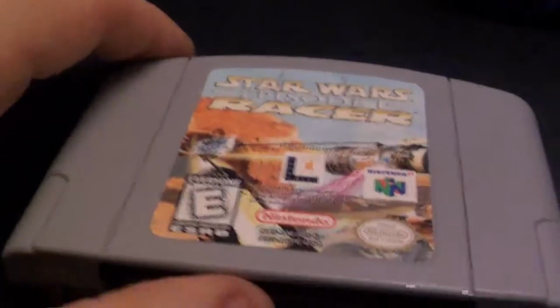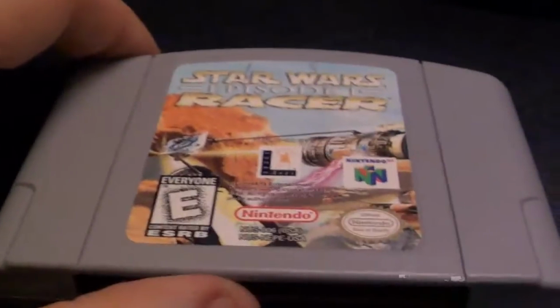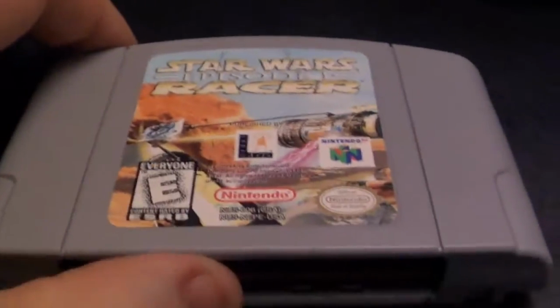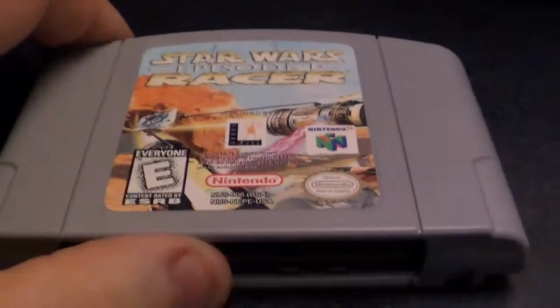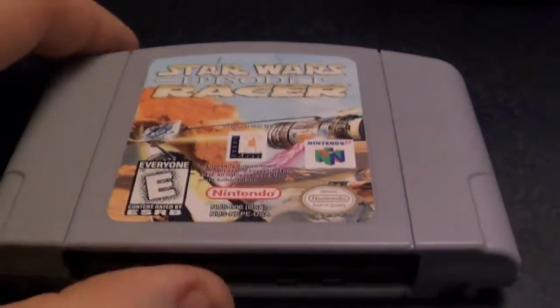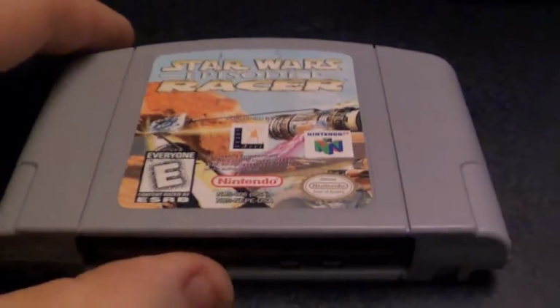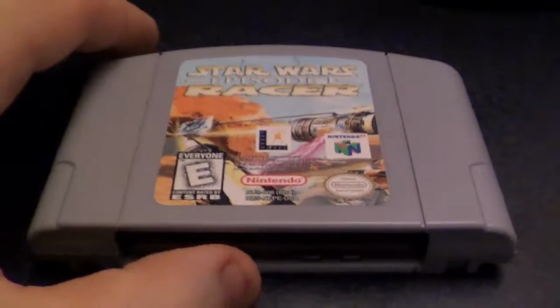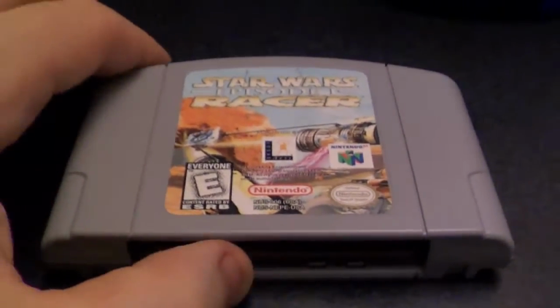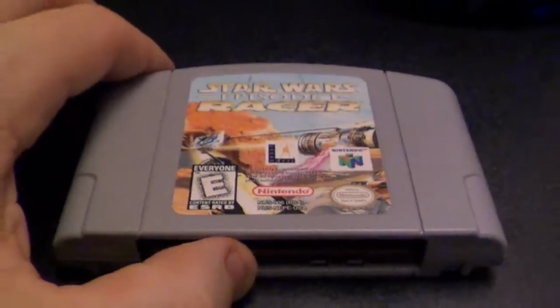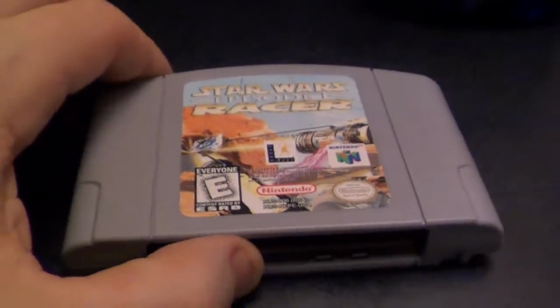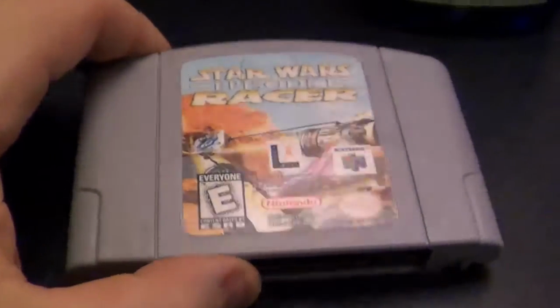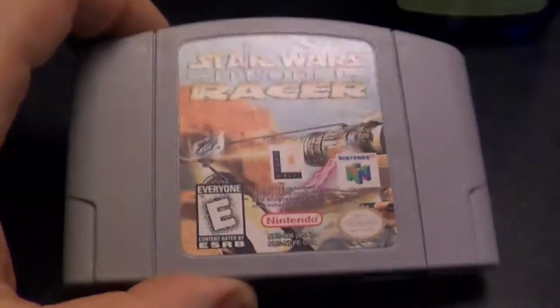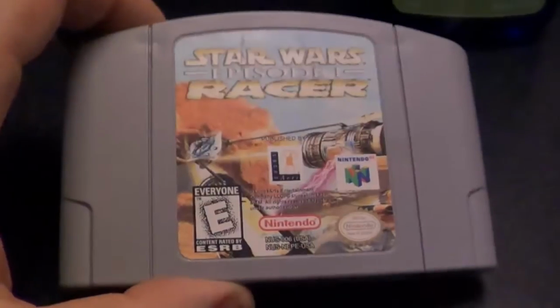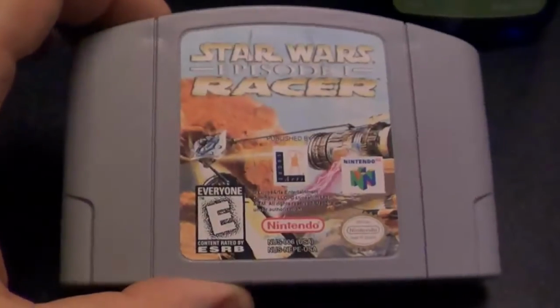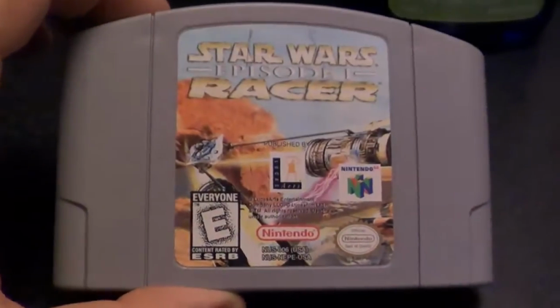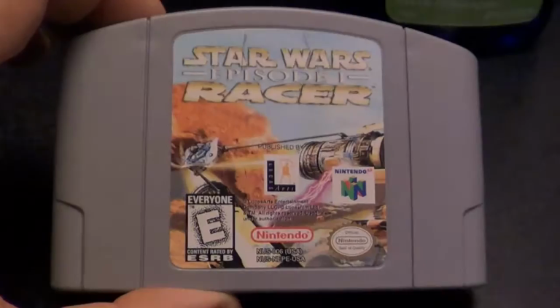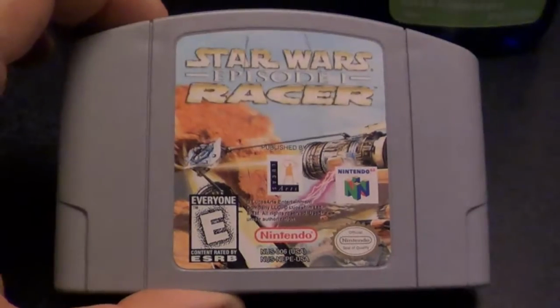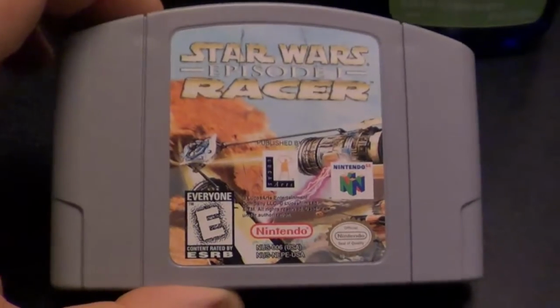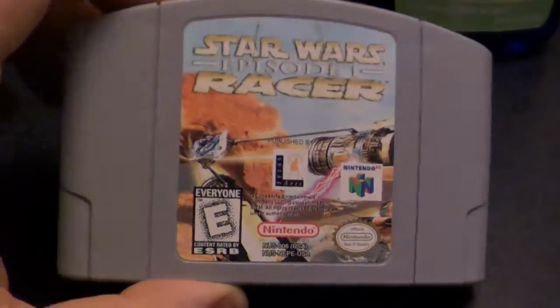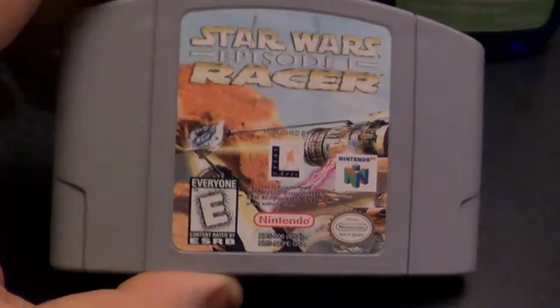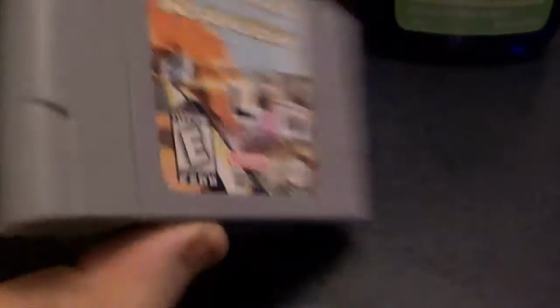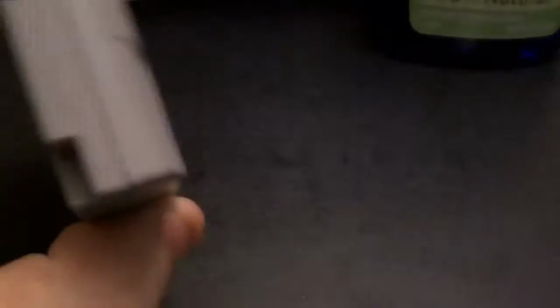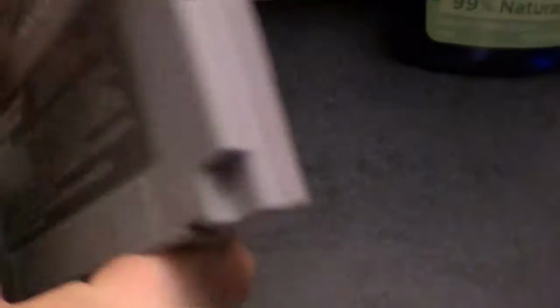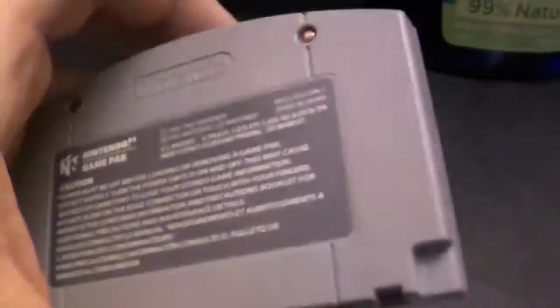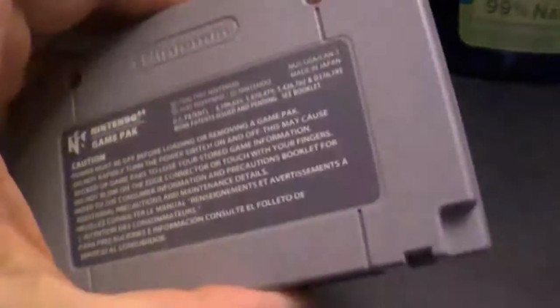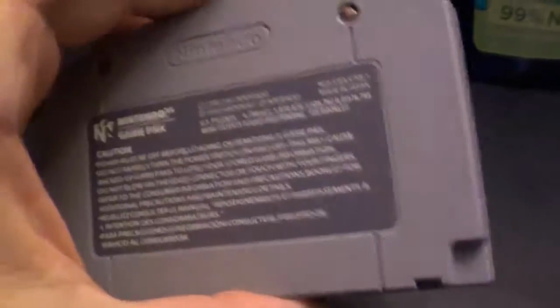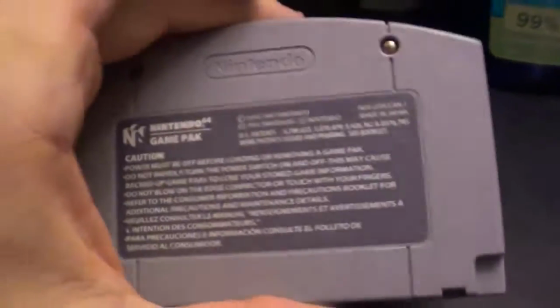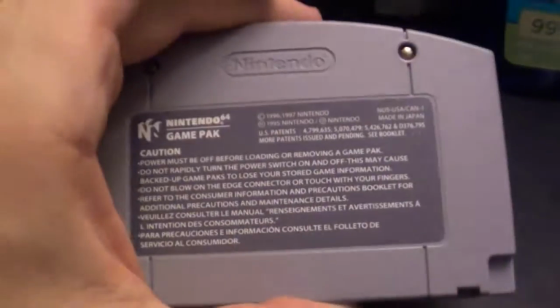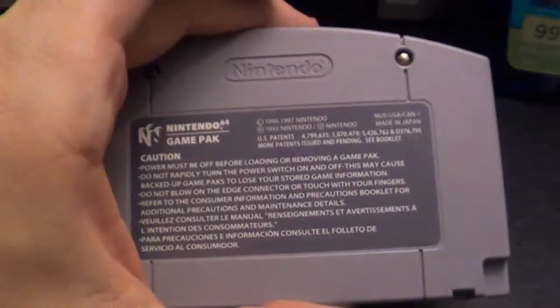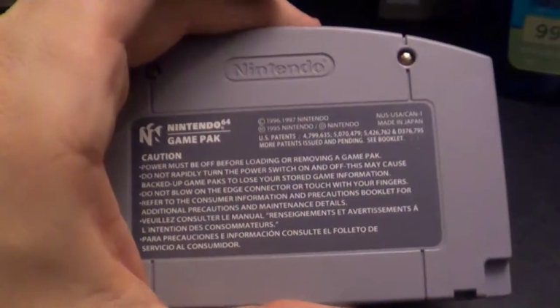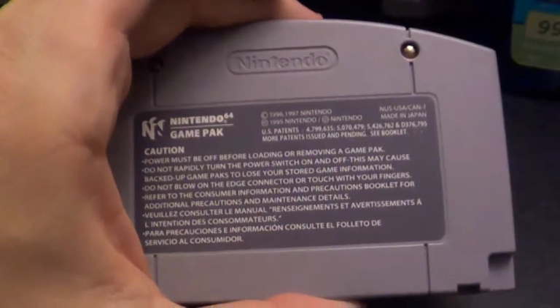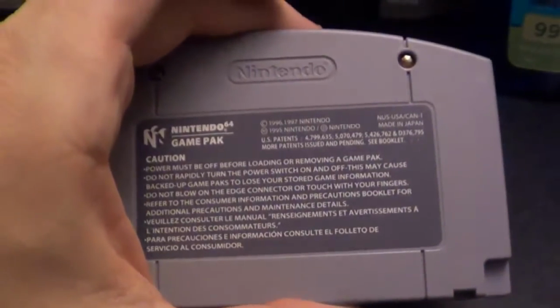Star Wars Episode 1 Racer — somewhat okay condition, but hey, free's free.